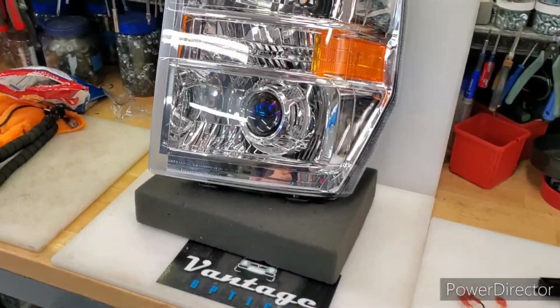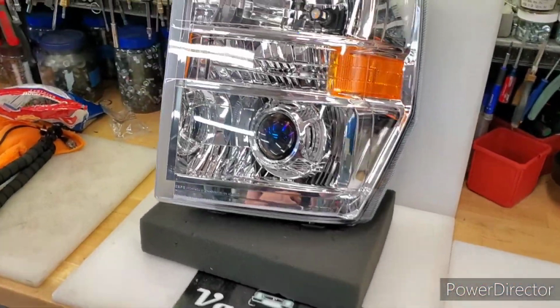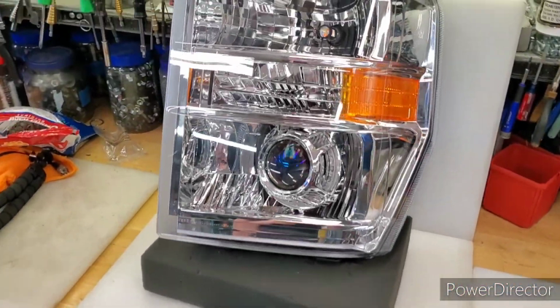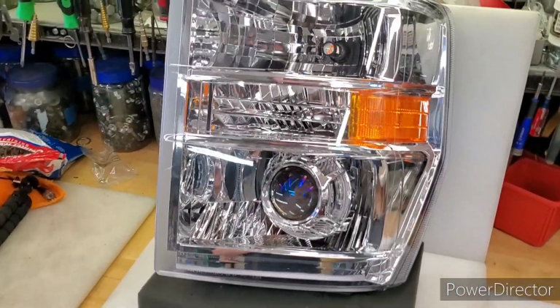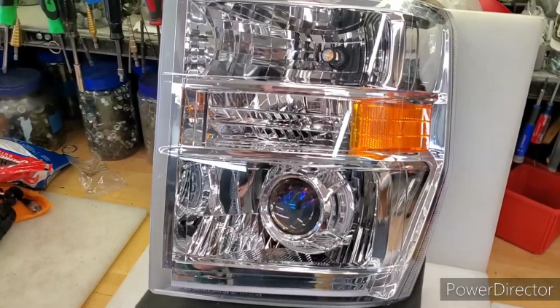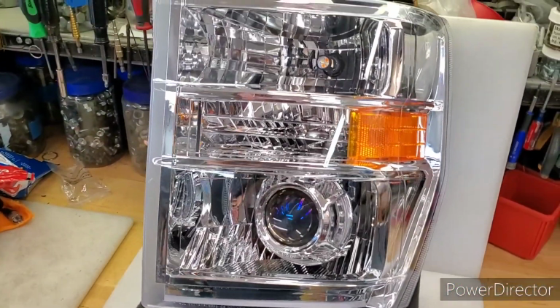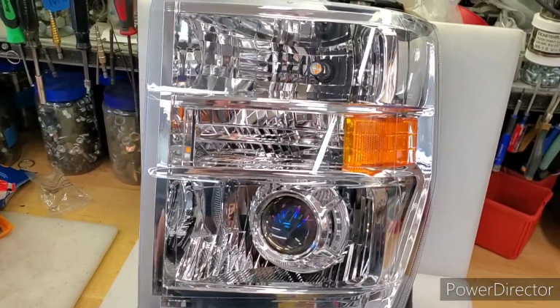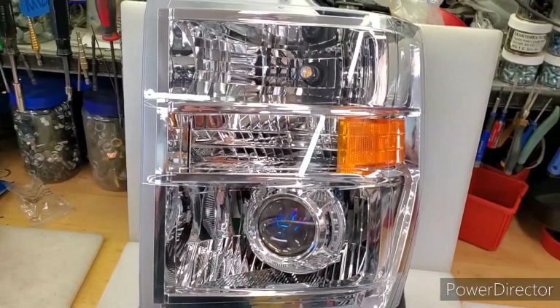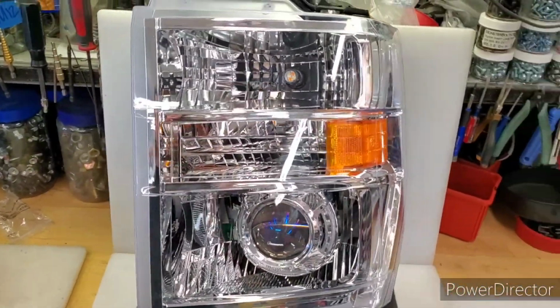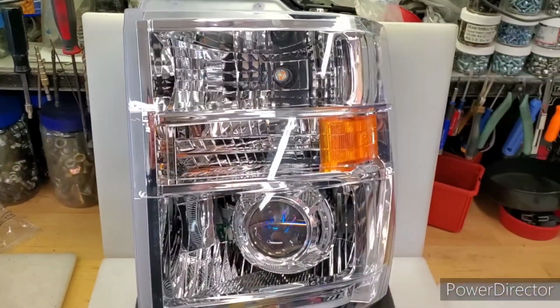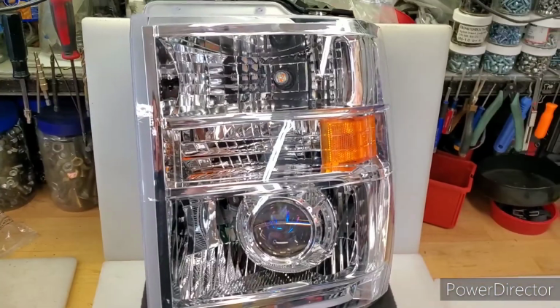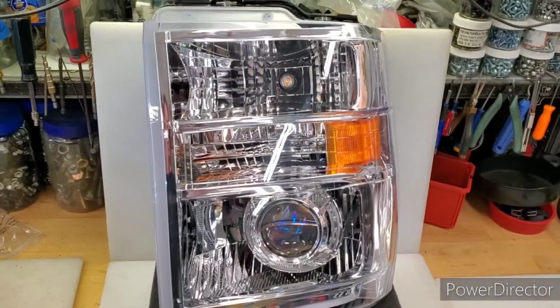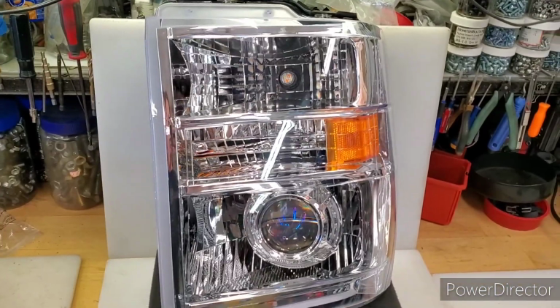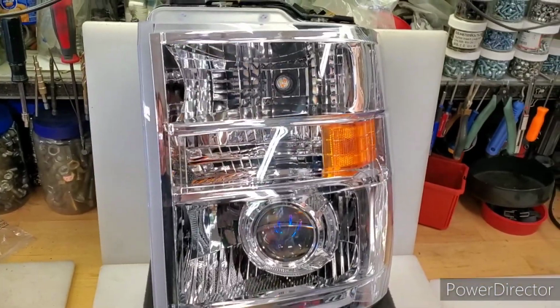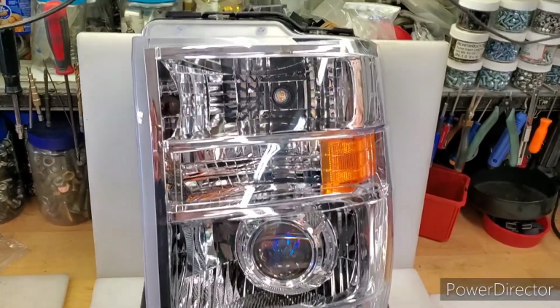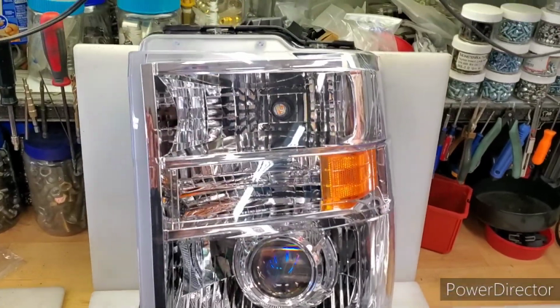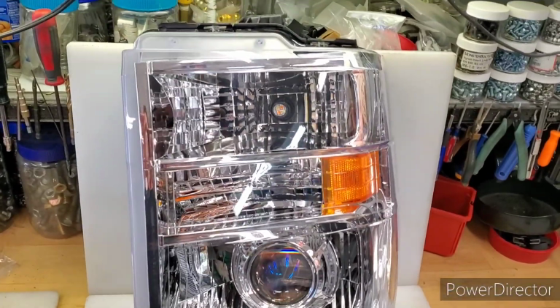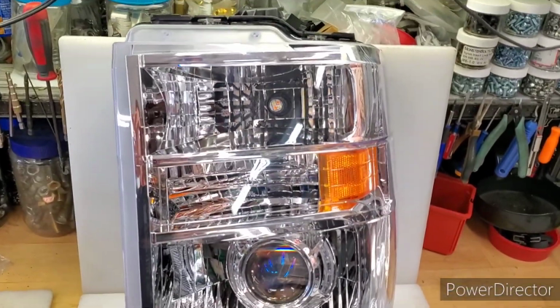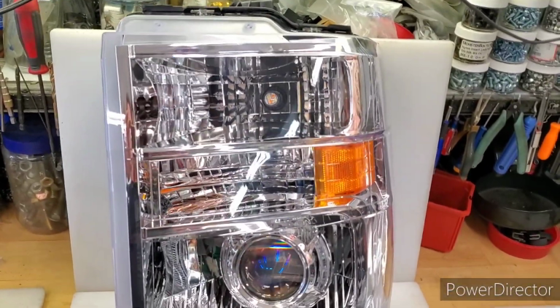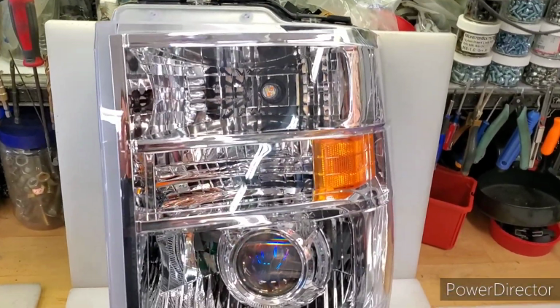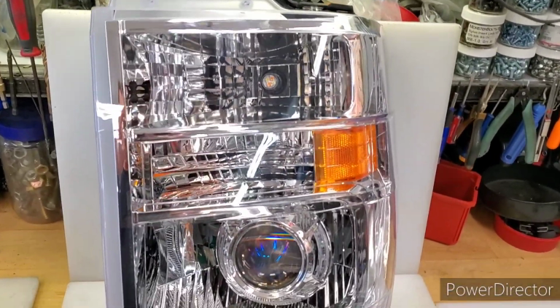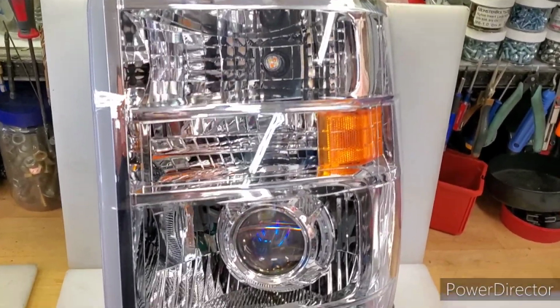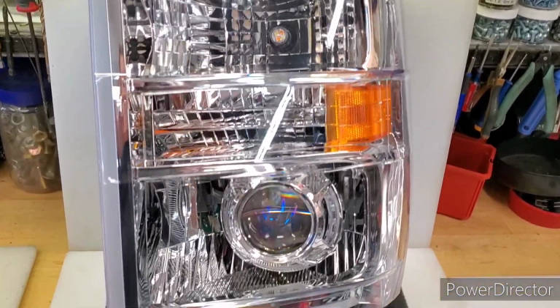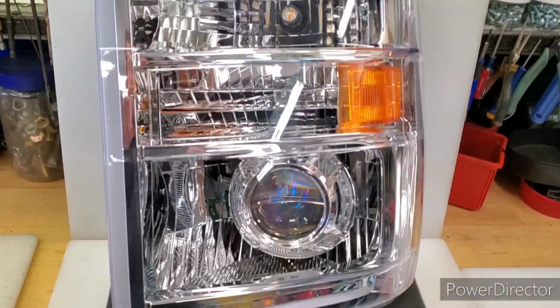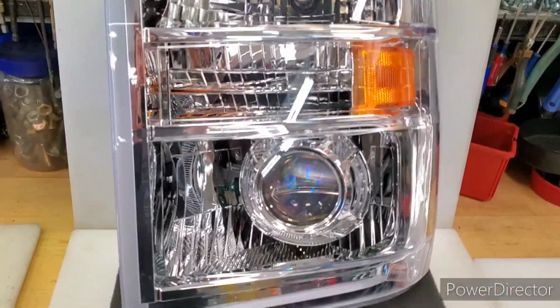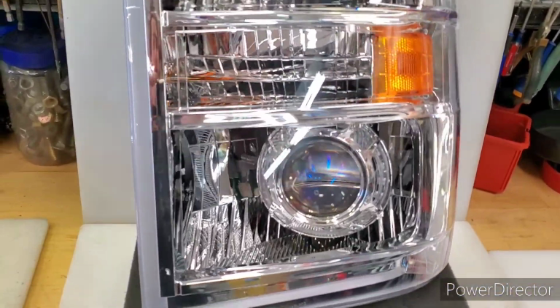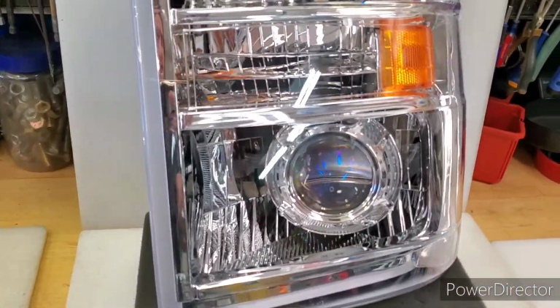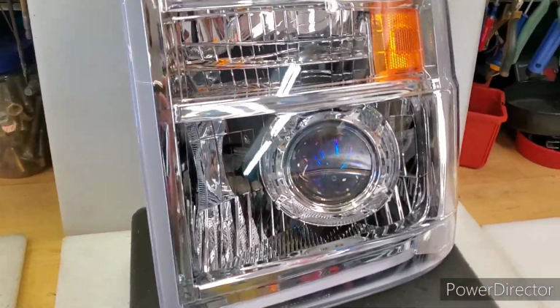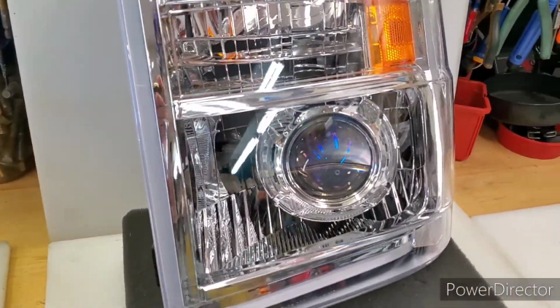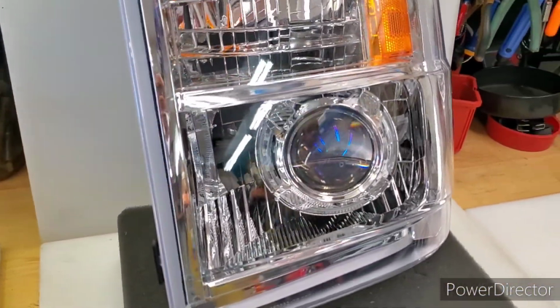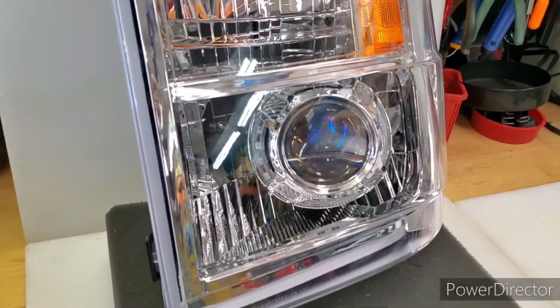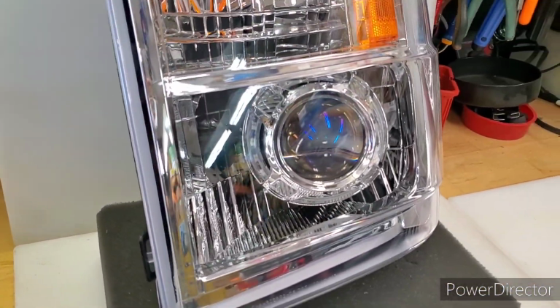This is Scott from Vantage Optics. We're in the shop today with a set of 08-up Econoline headlights.